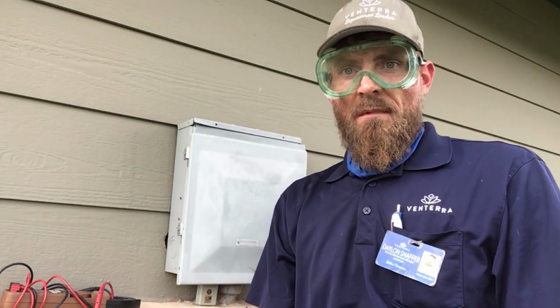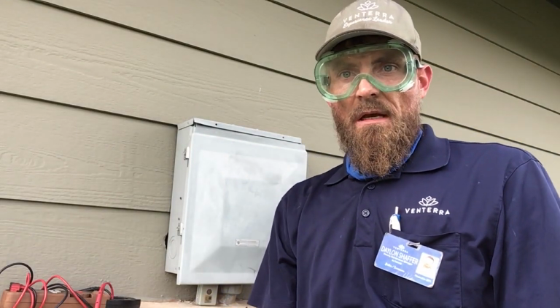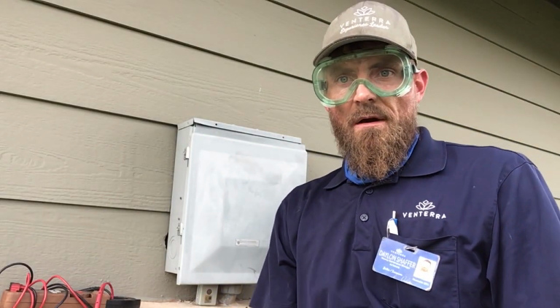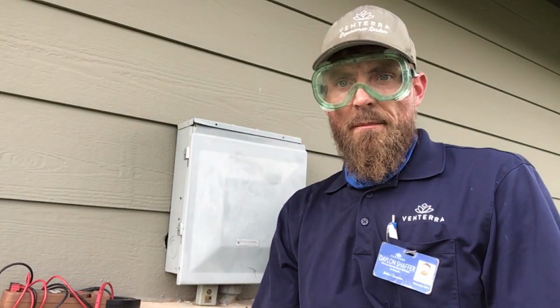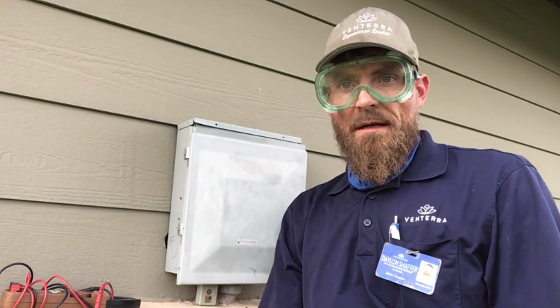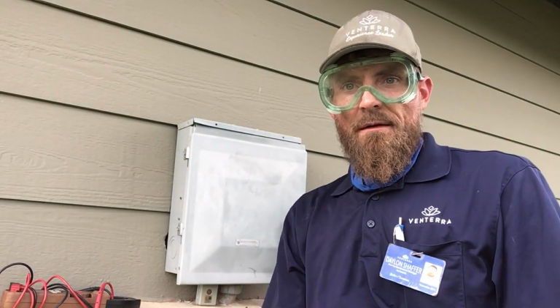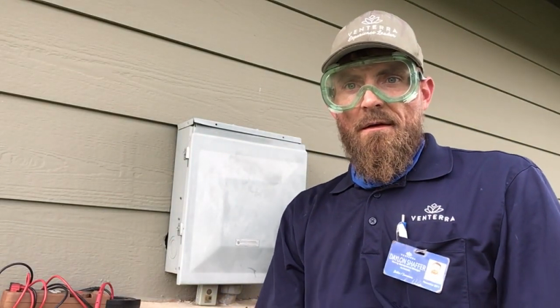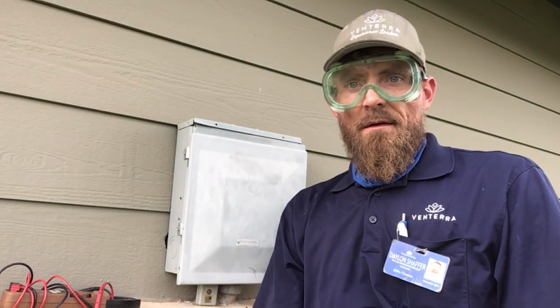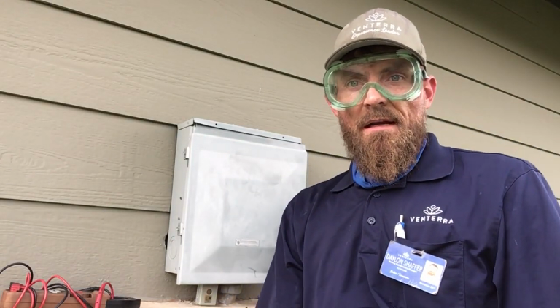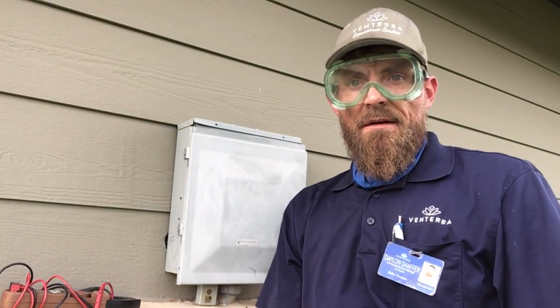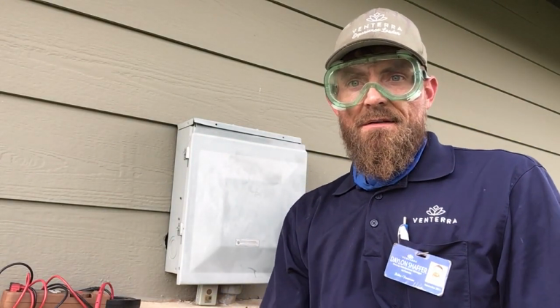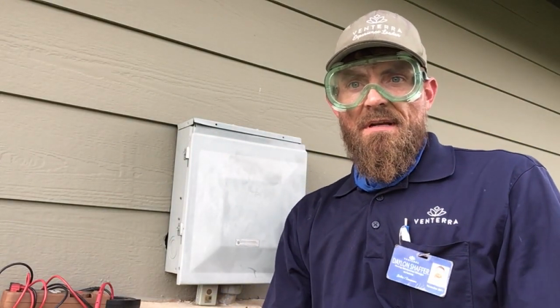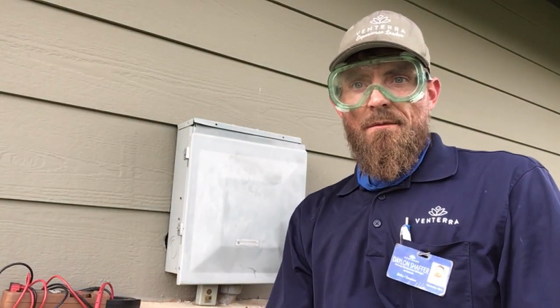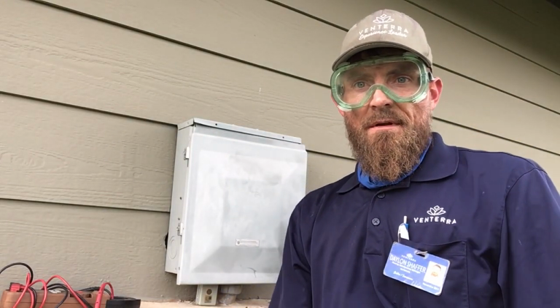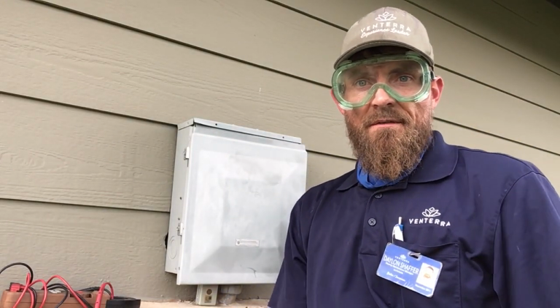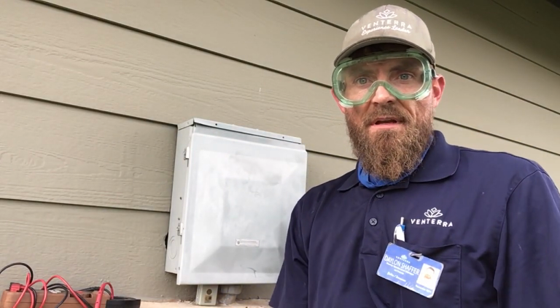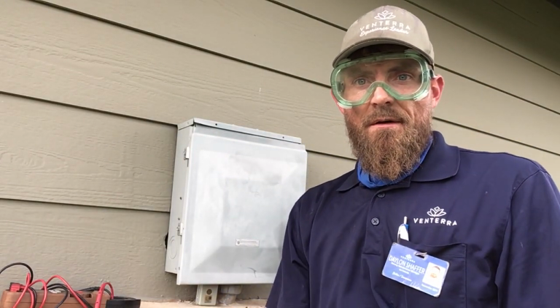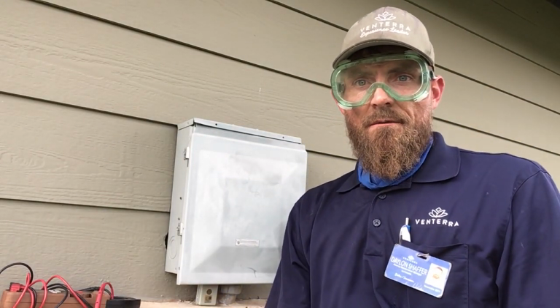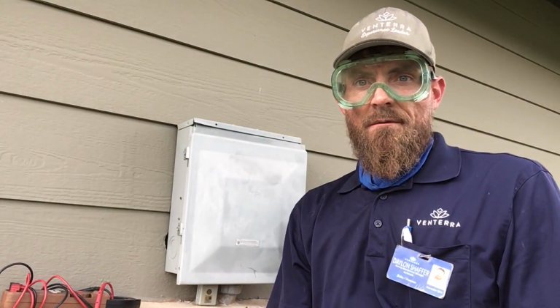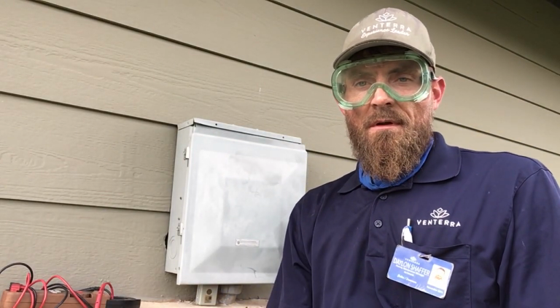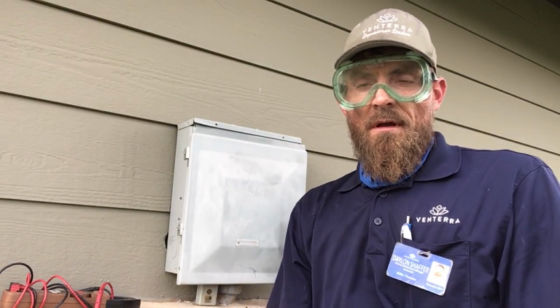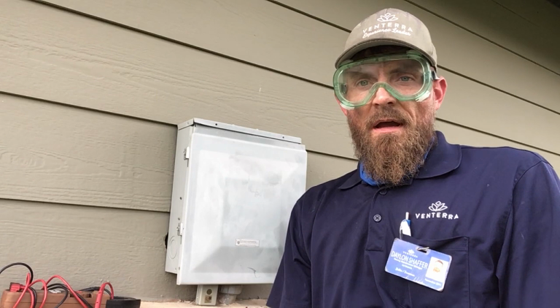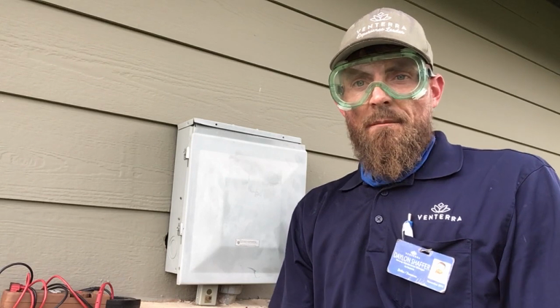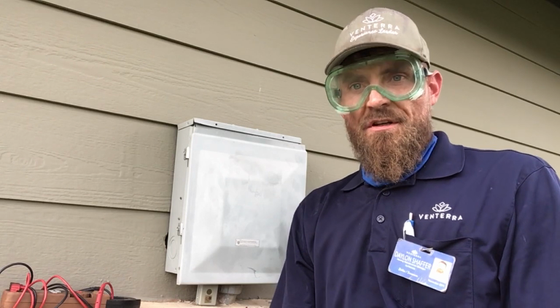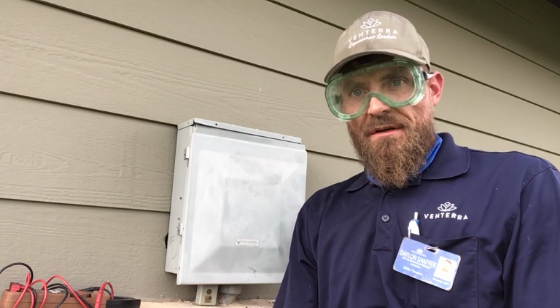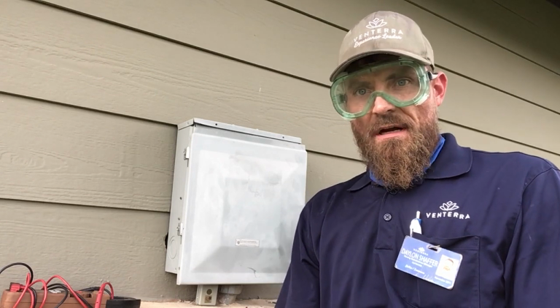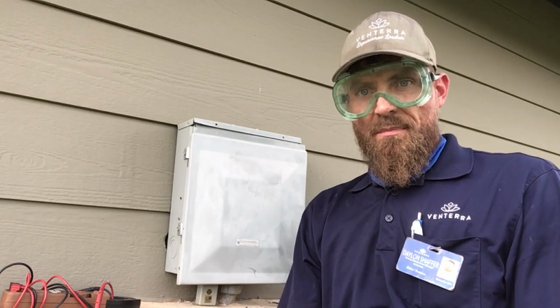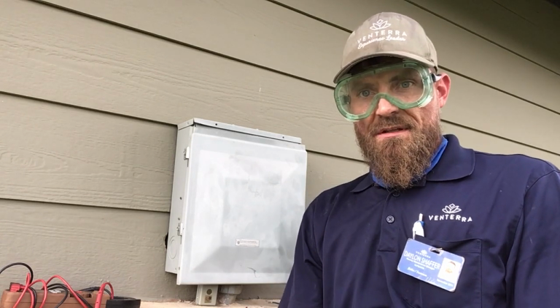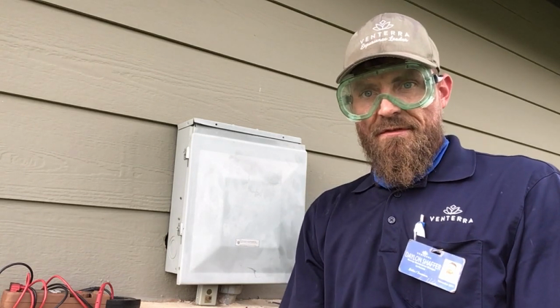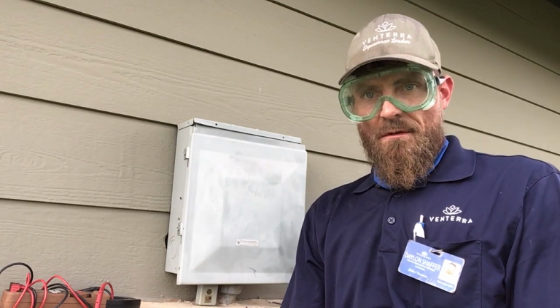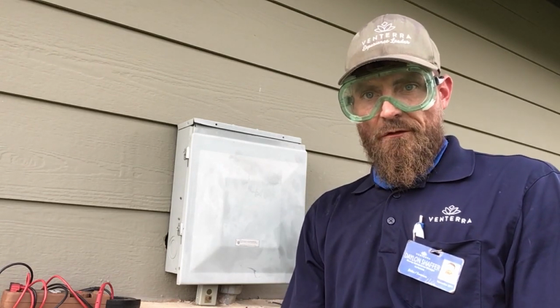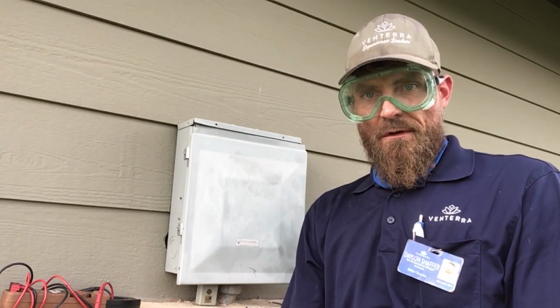Hello everybody, Daylon here today with another video and I'm going to show you how to replace a photo cell.